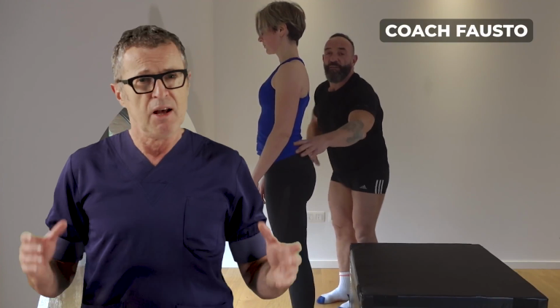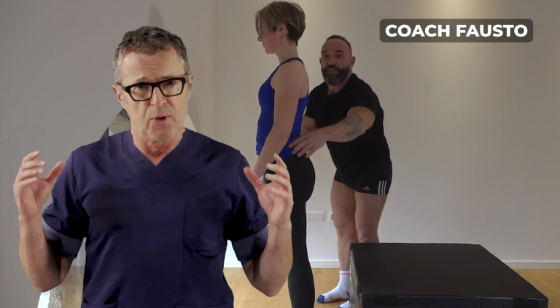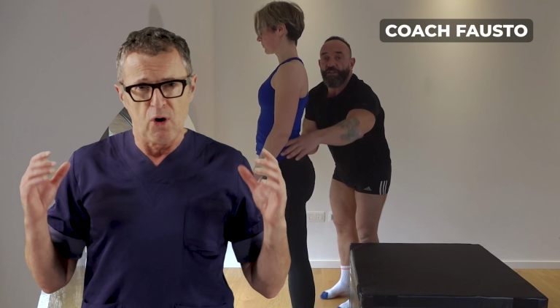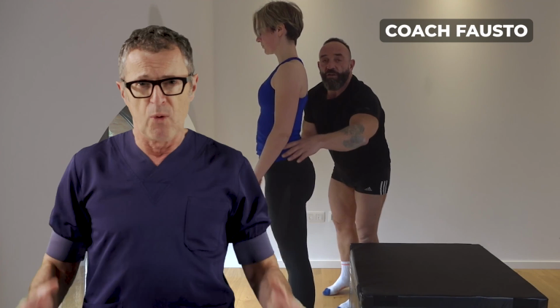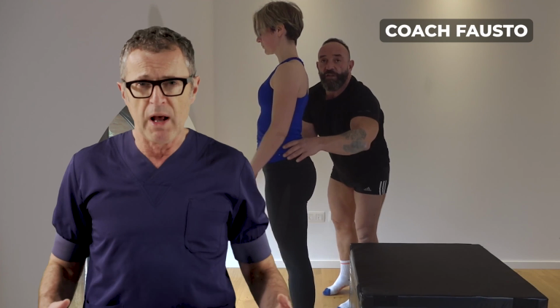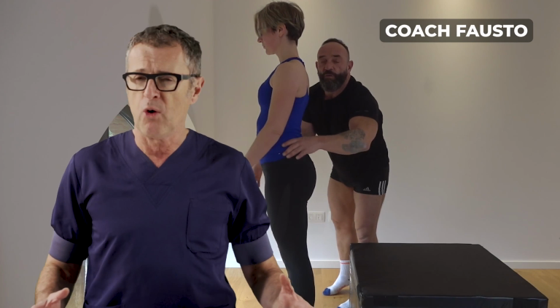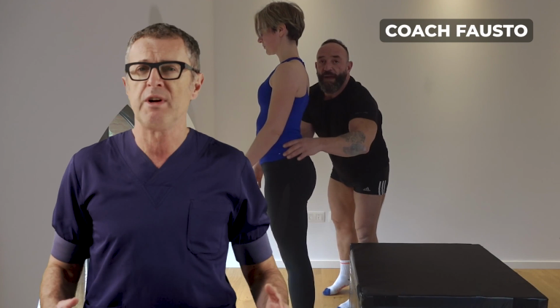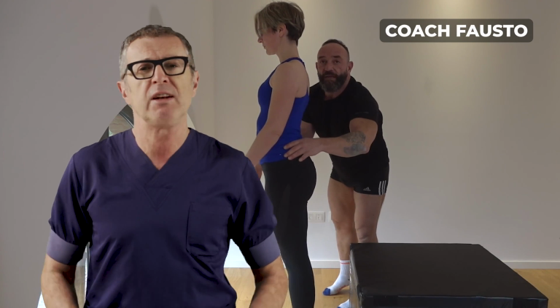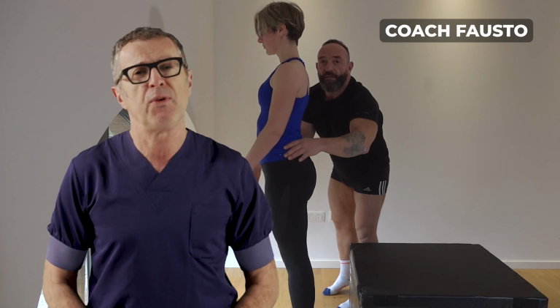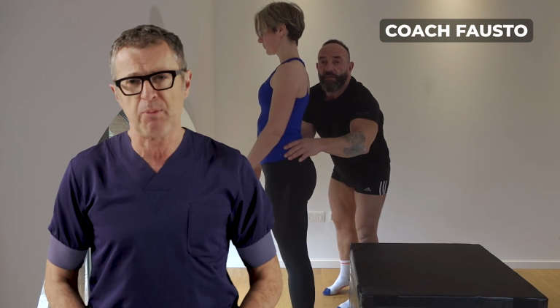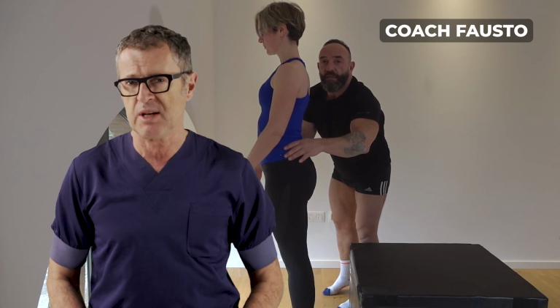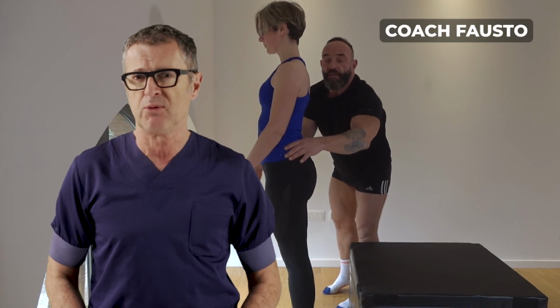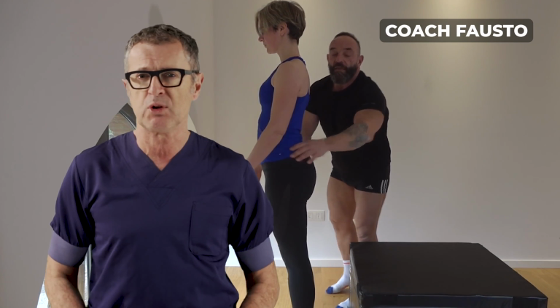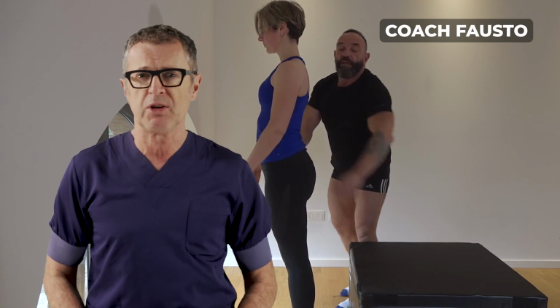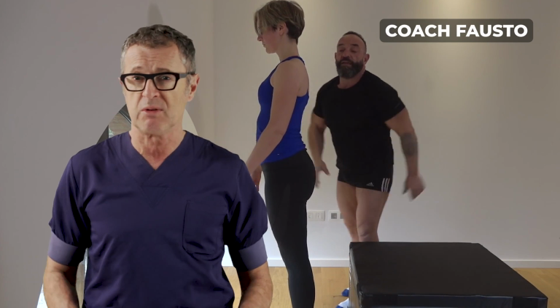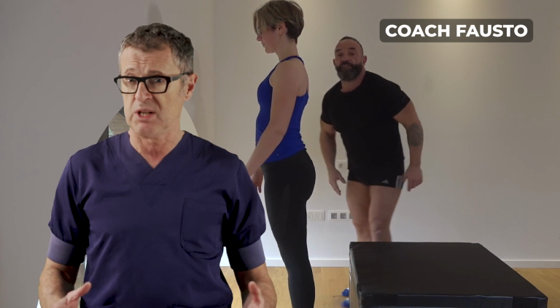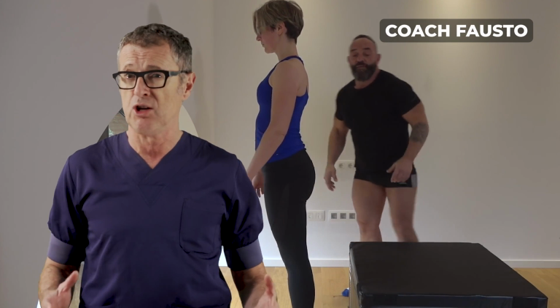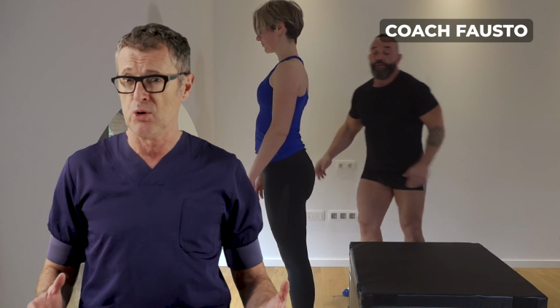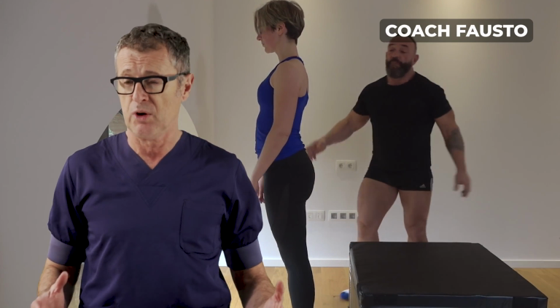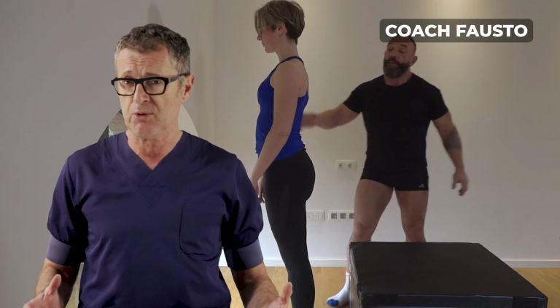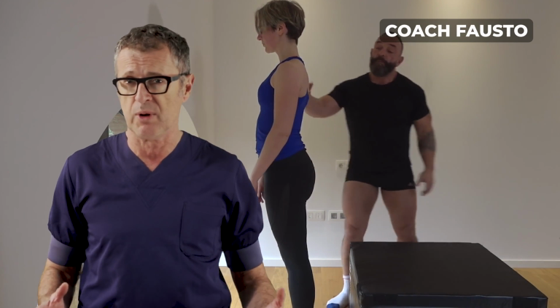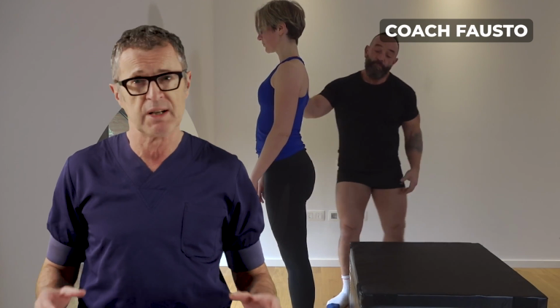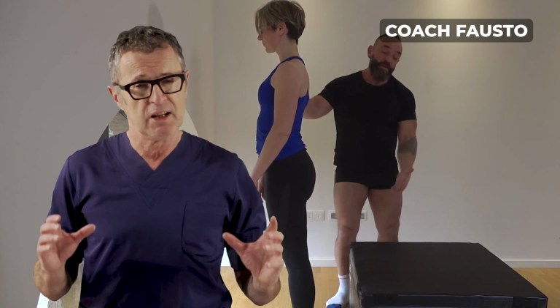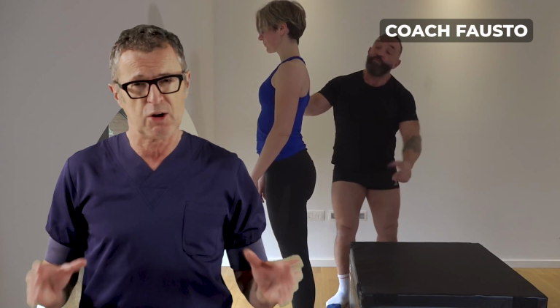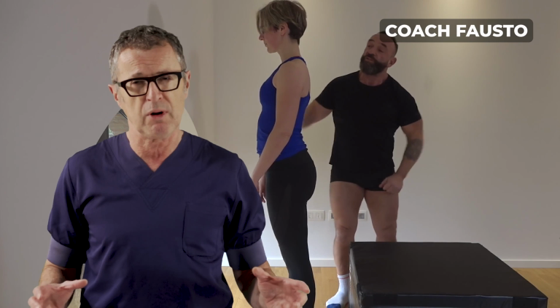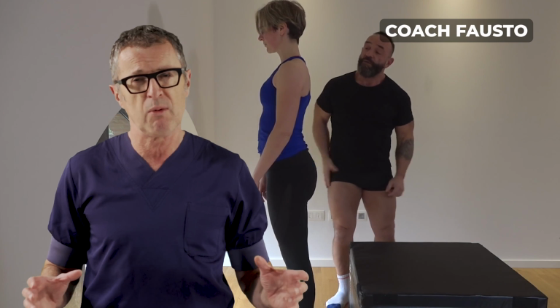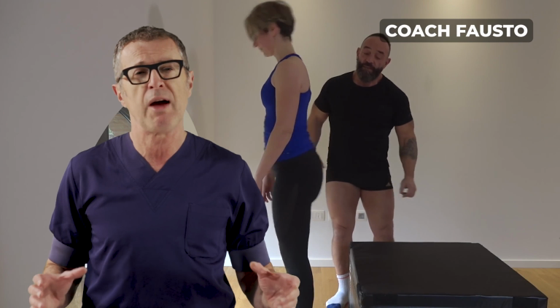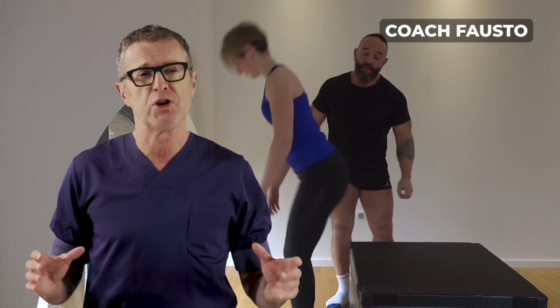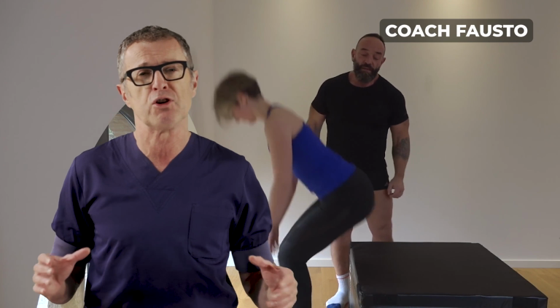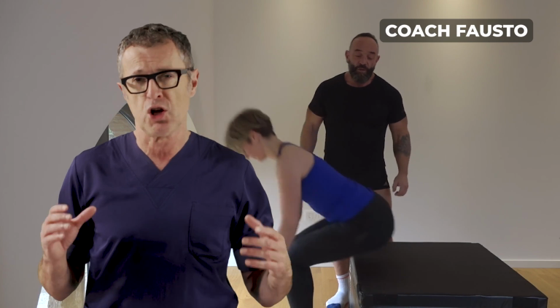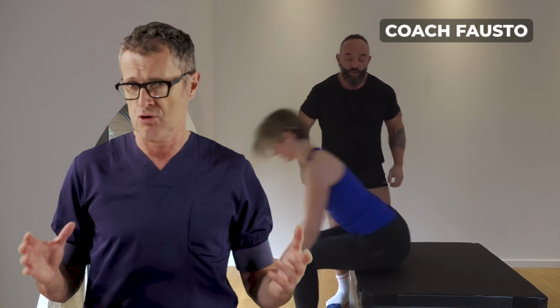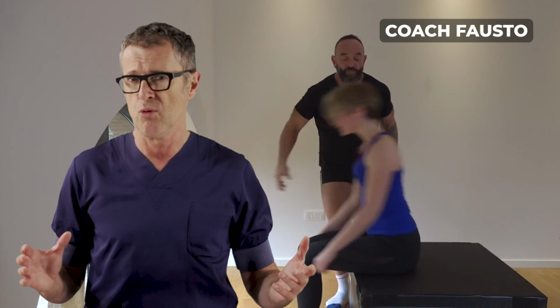For well over 95% of those patients receiving a new hip joint, the quality of life returns to normal.